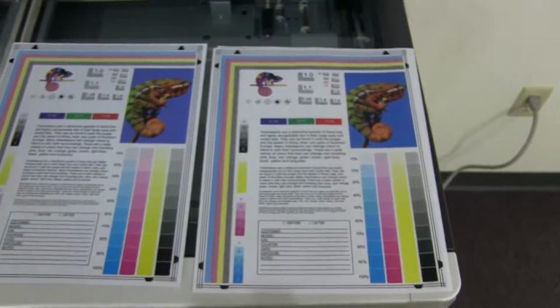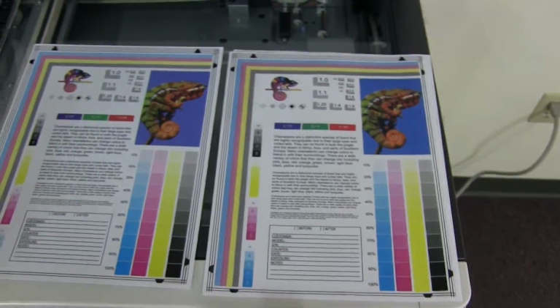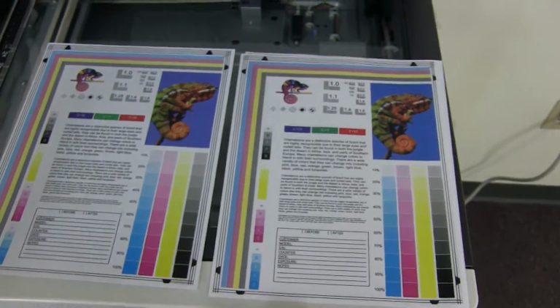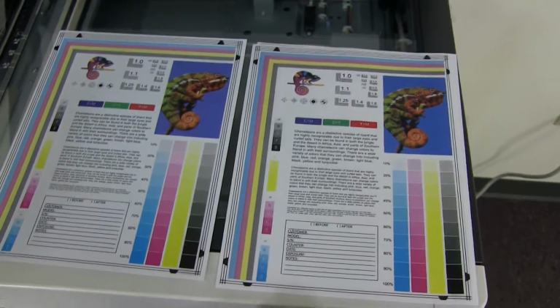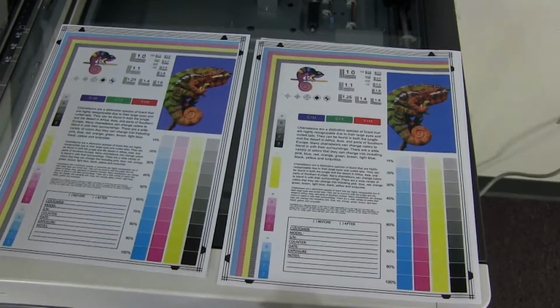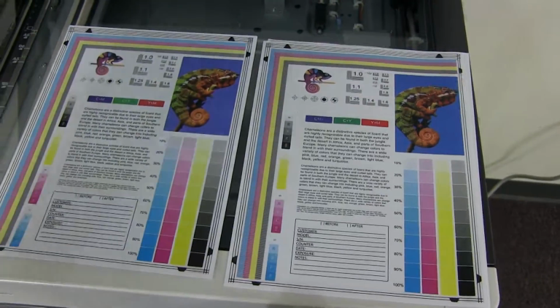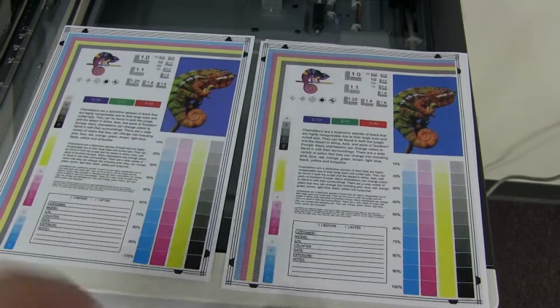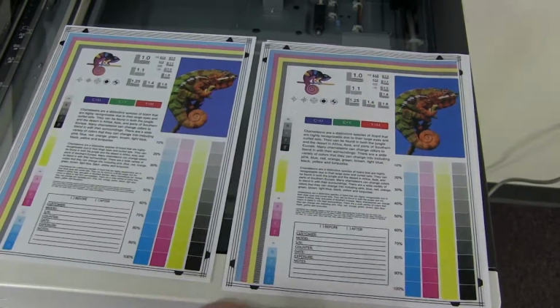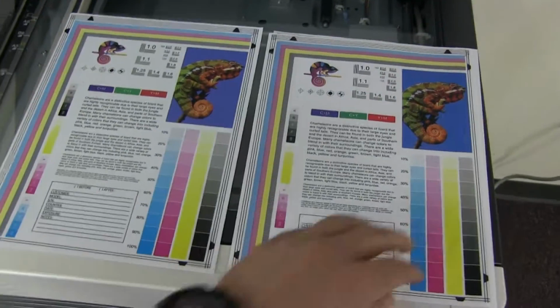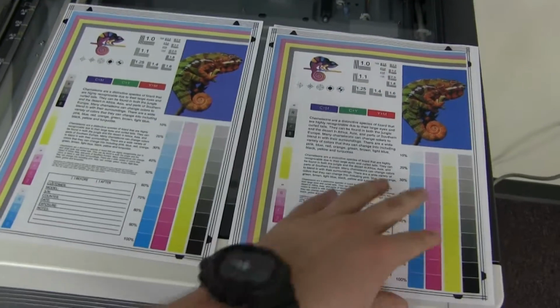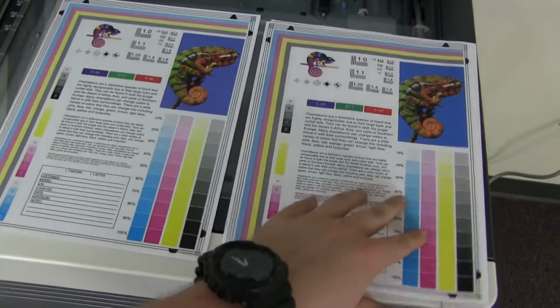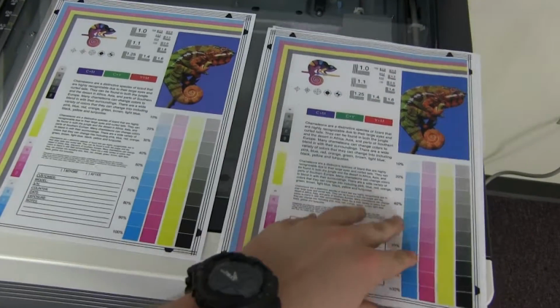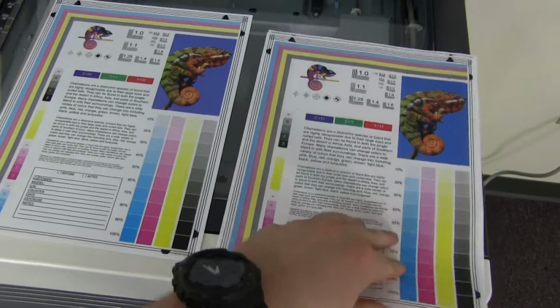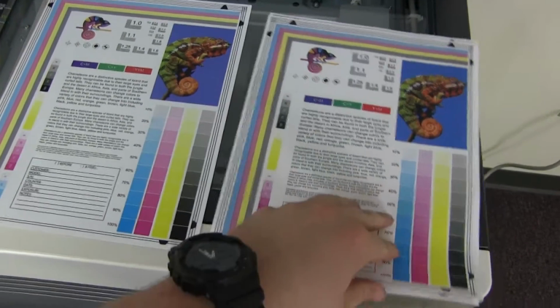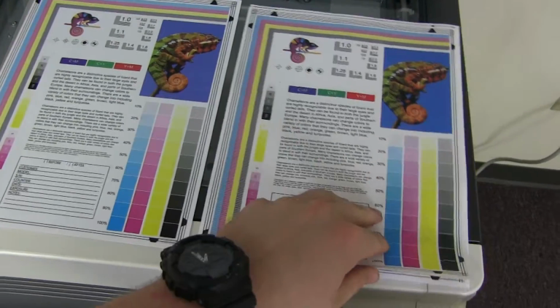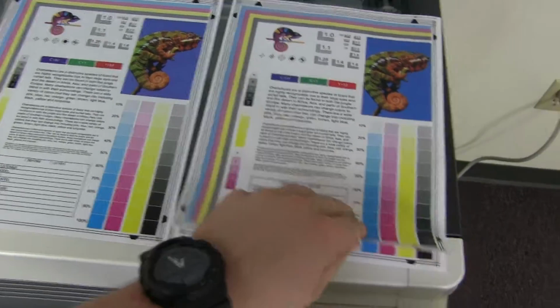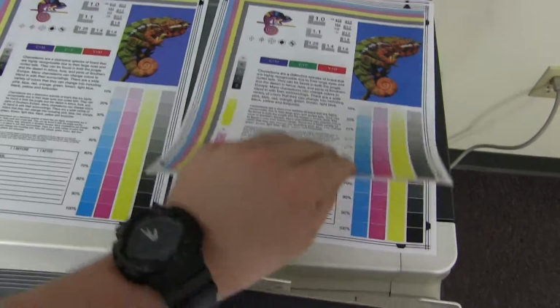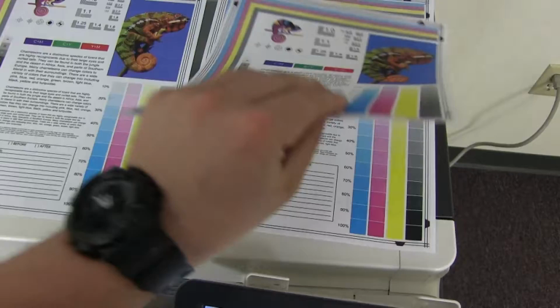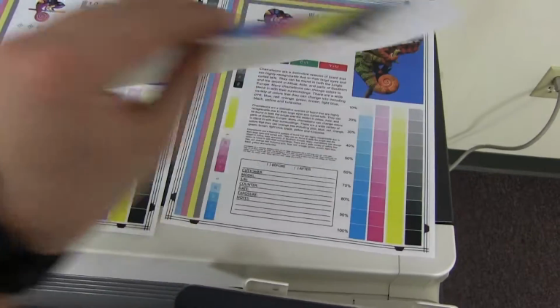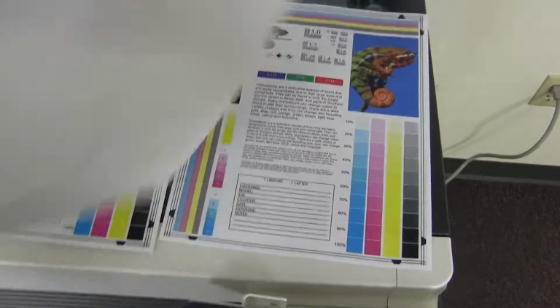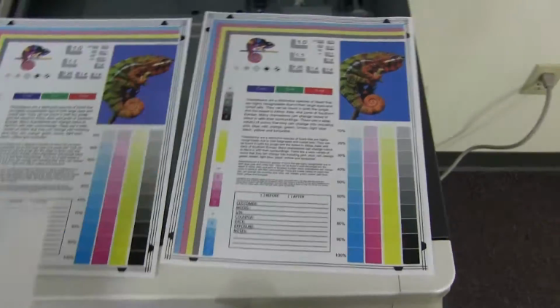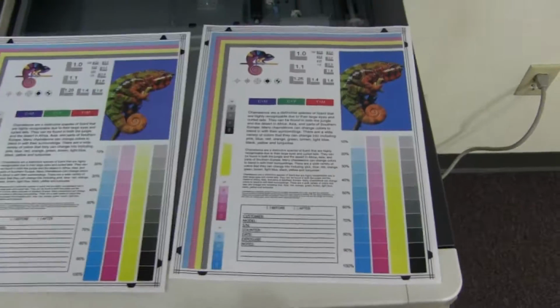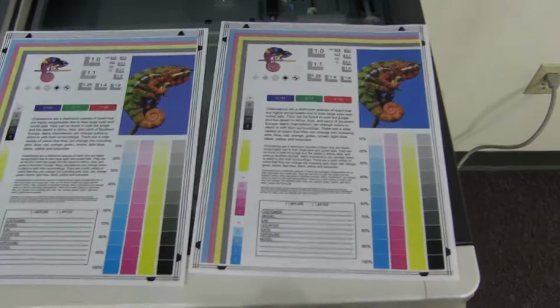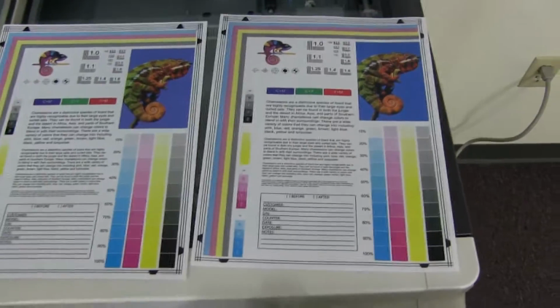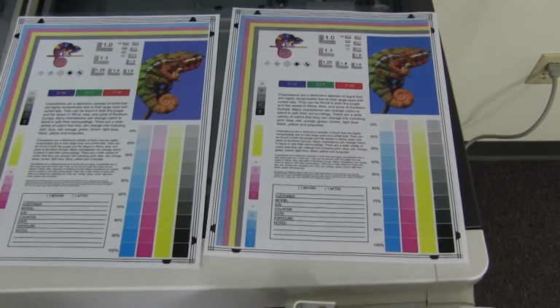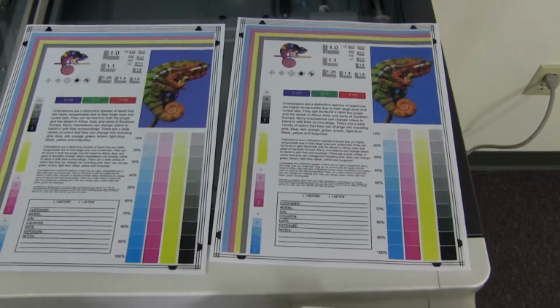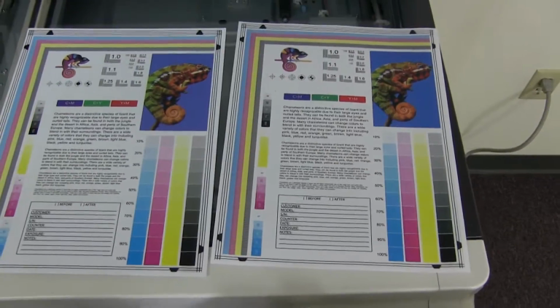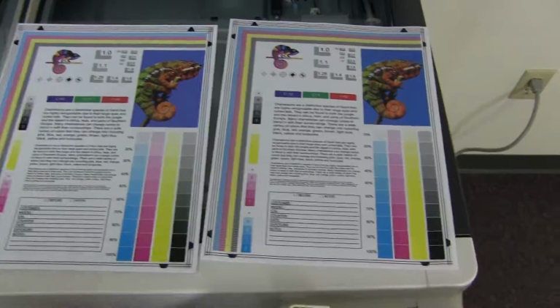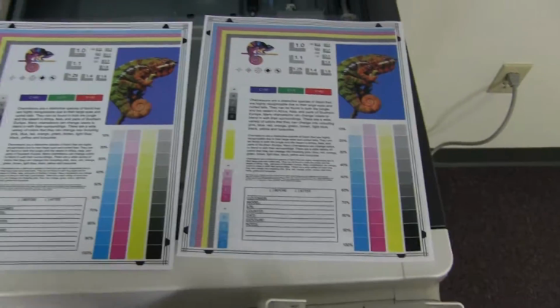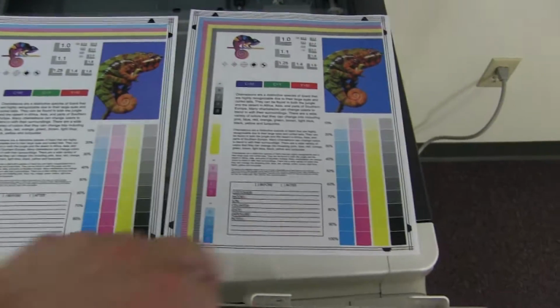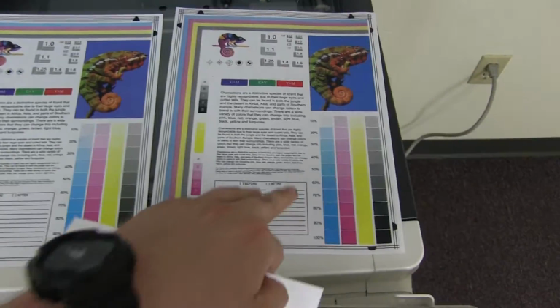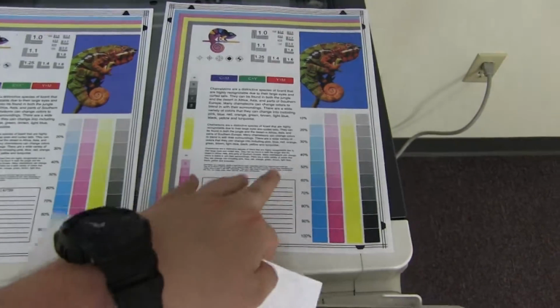And as you can see here, very good color quality on this BizHub.